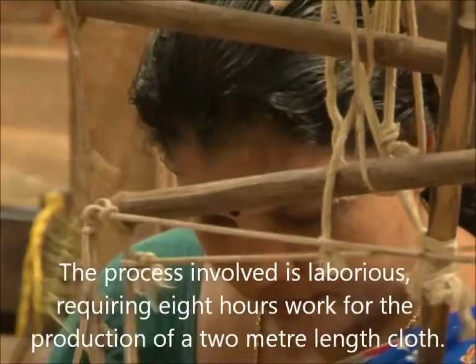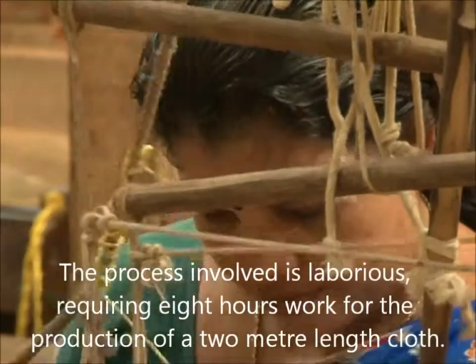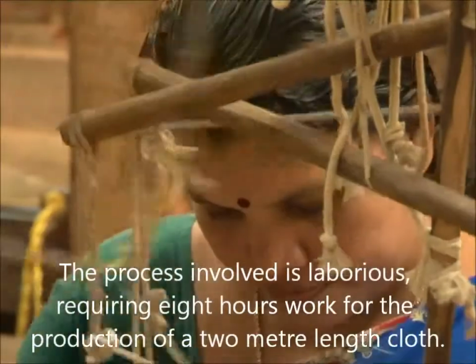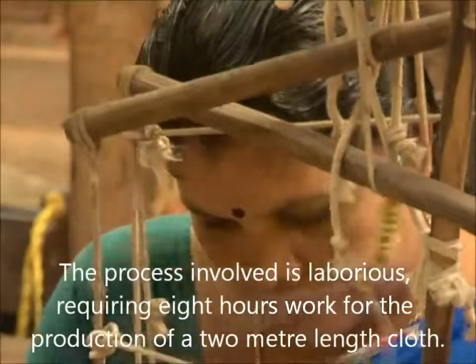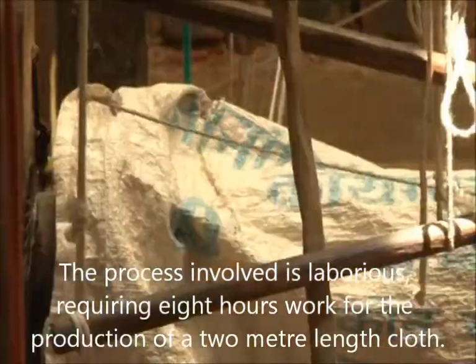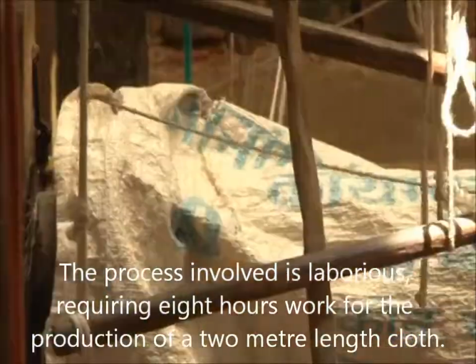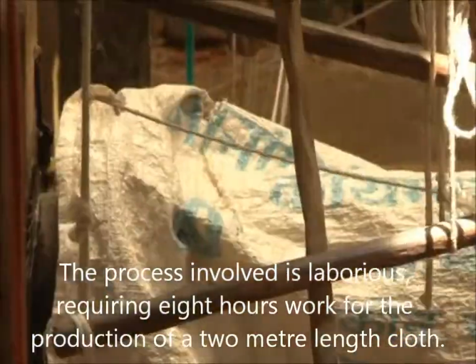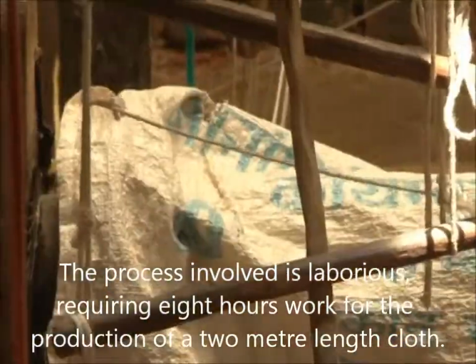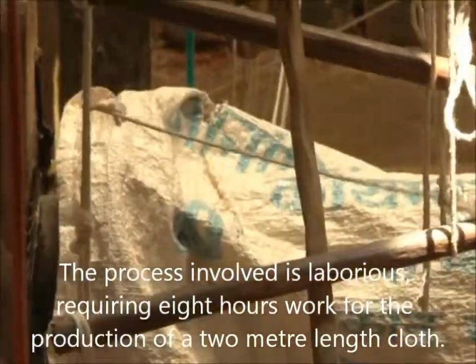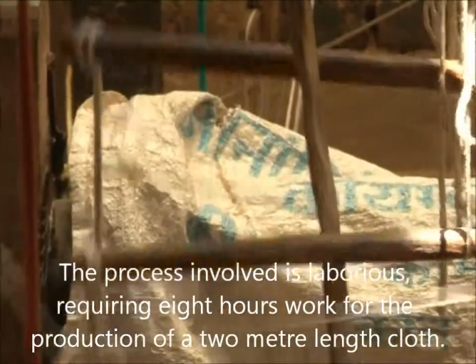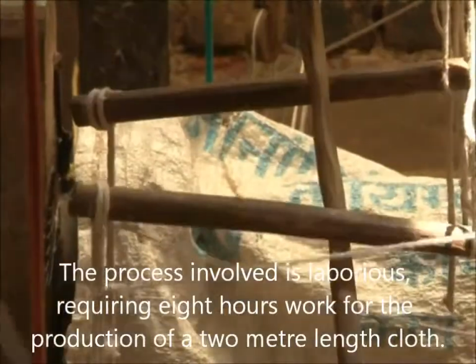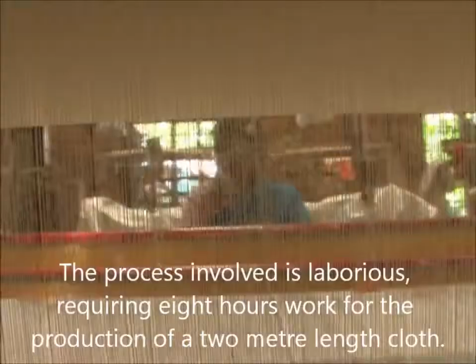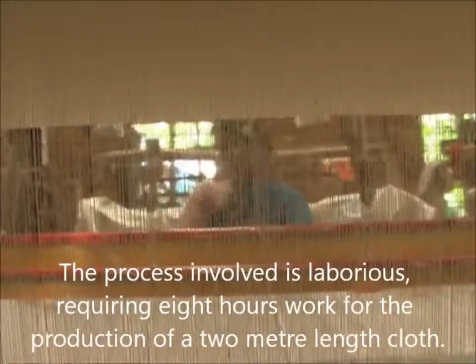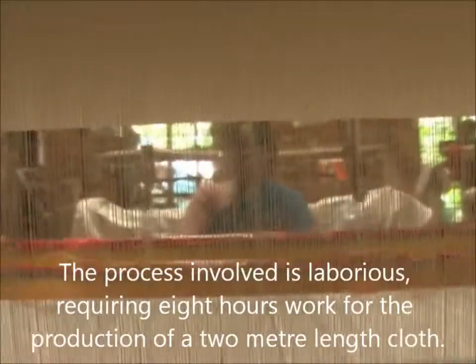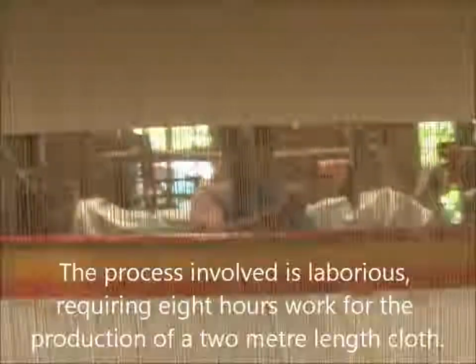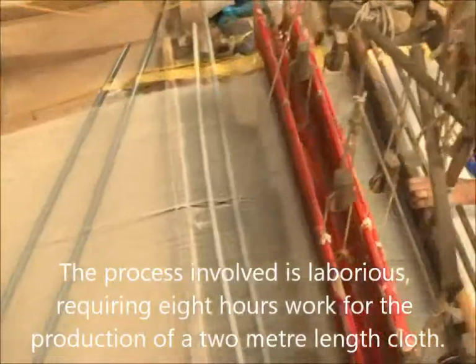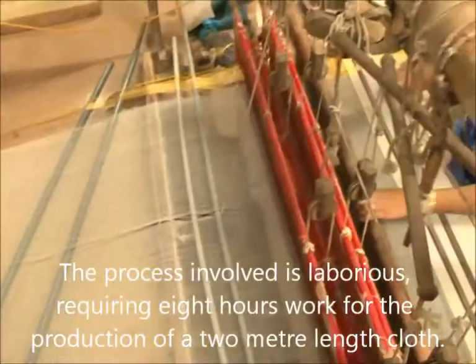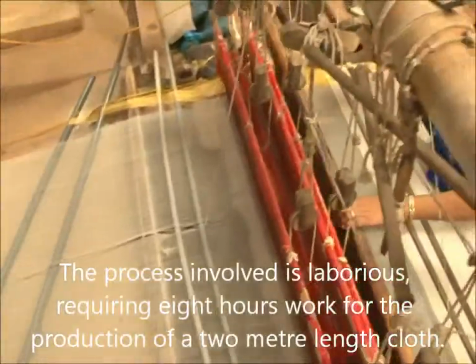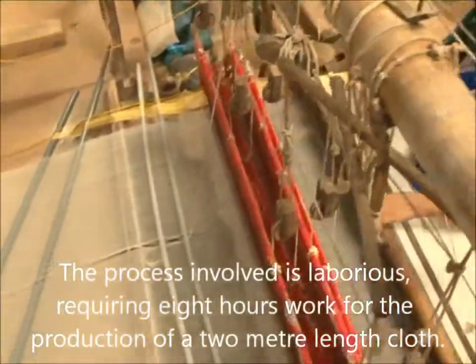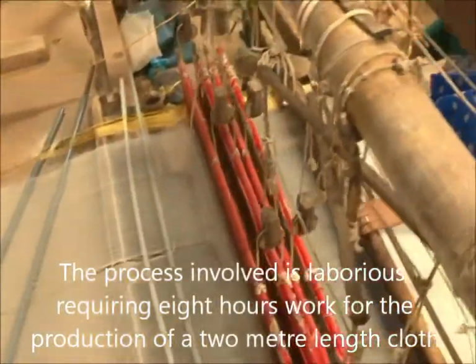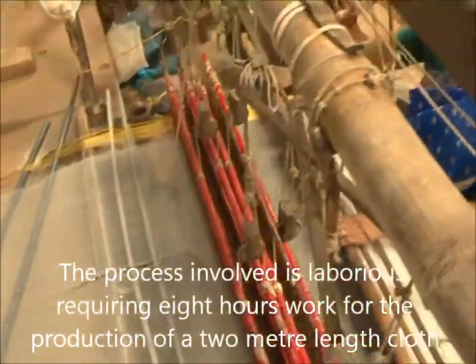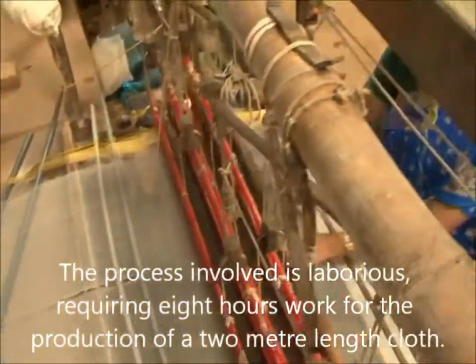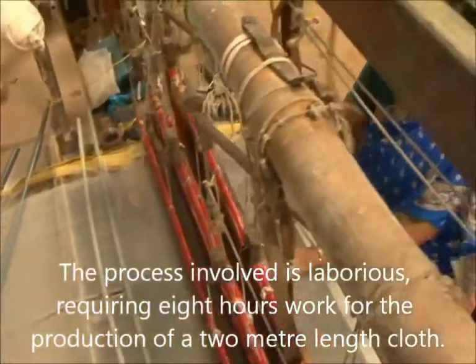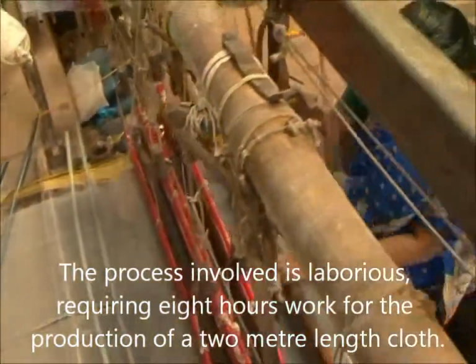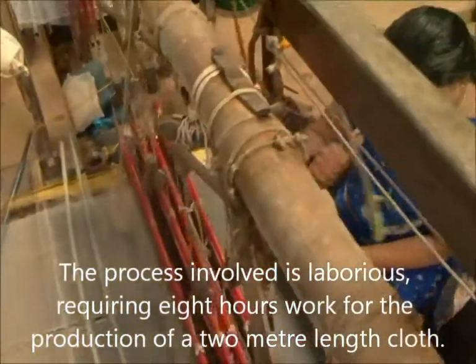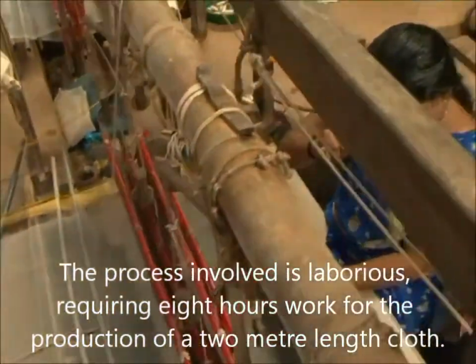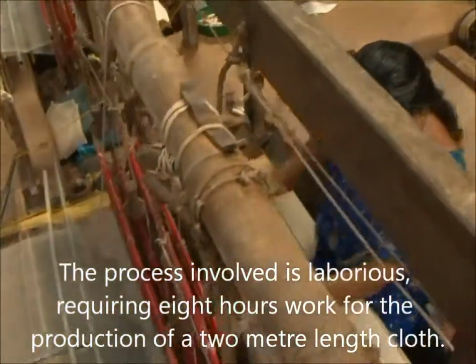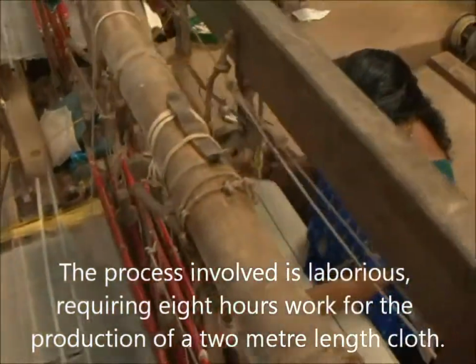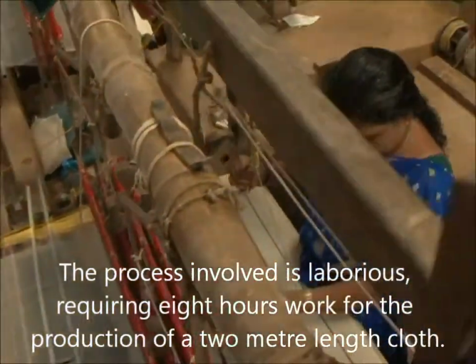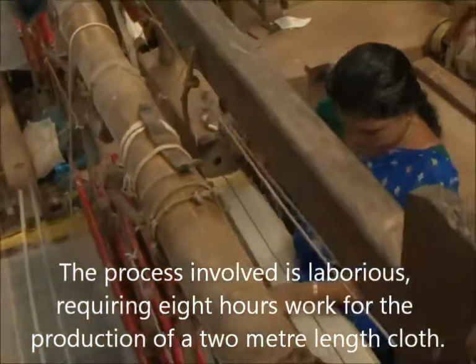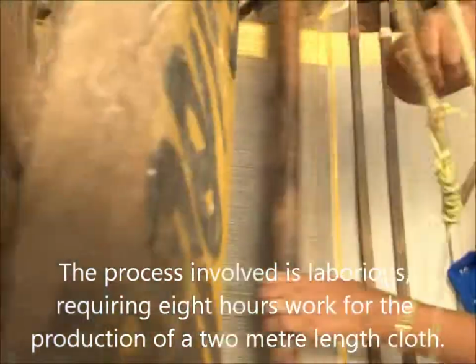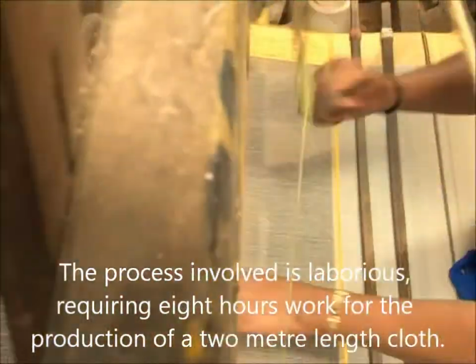The process involved is laborious, requiring 8 hours of work for the production of a 2-meter length of cloth.